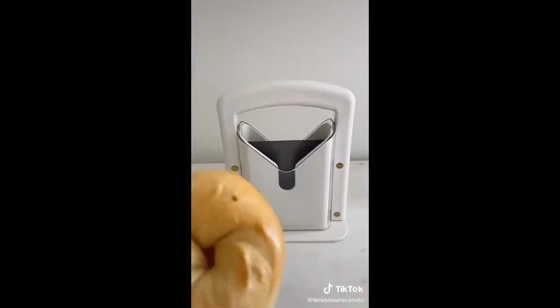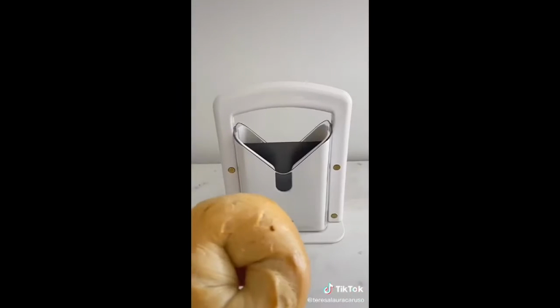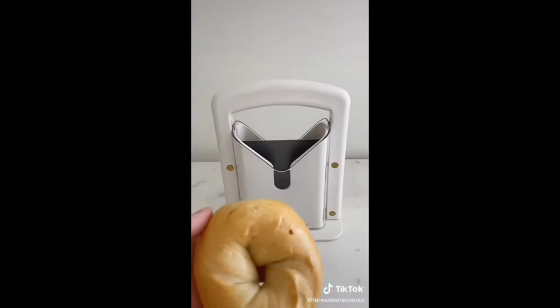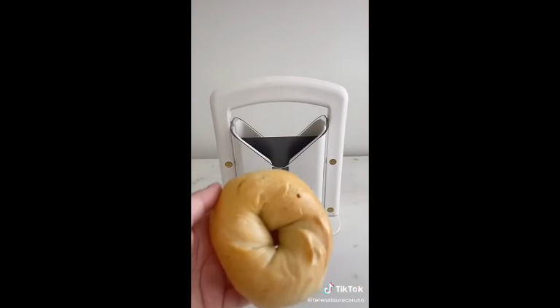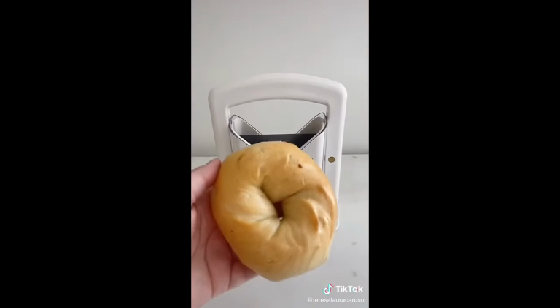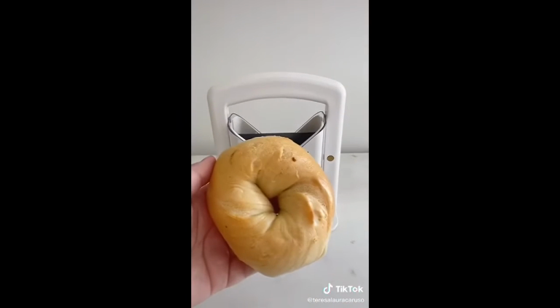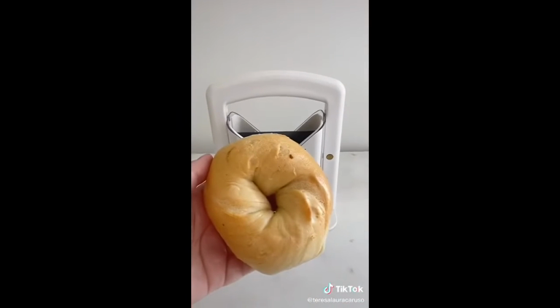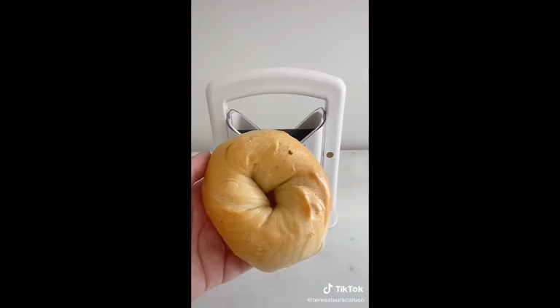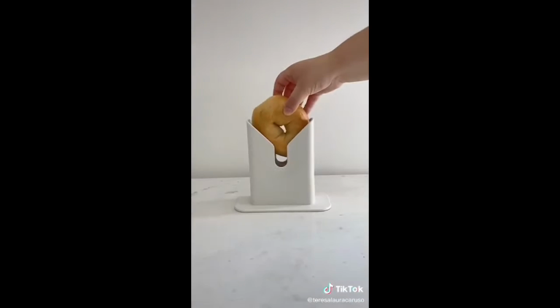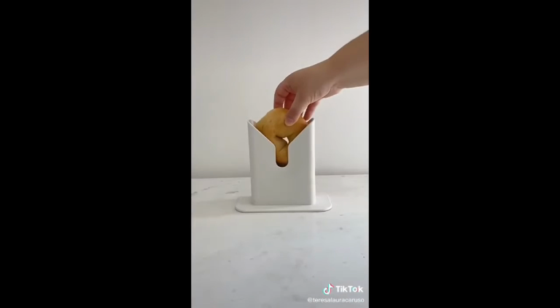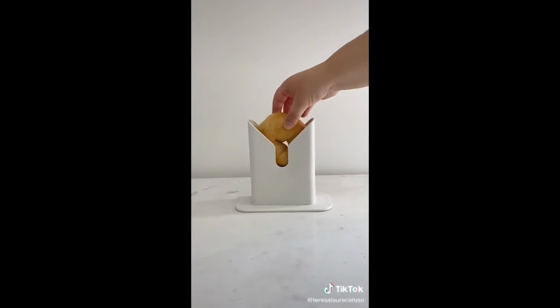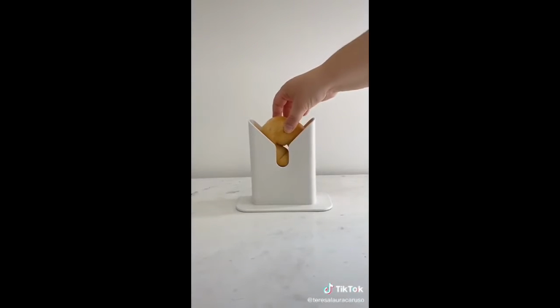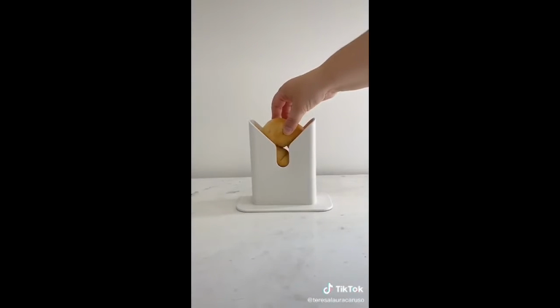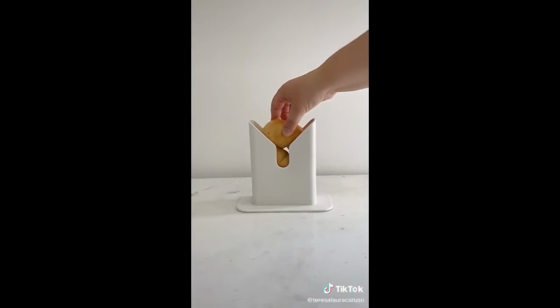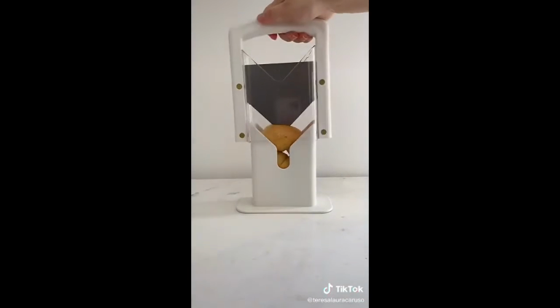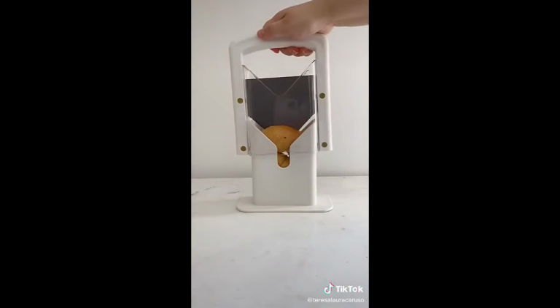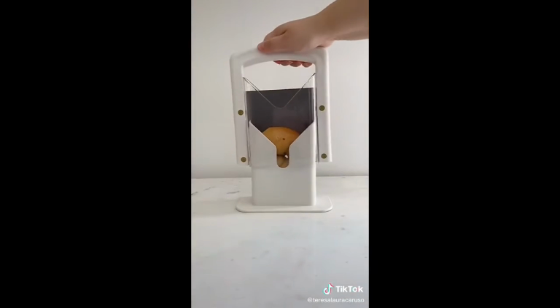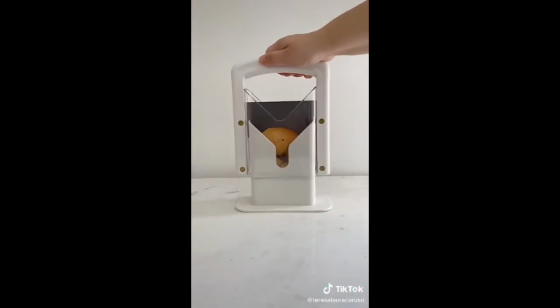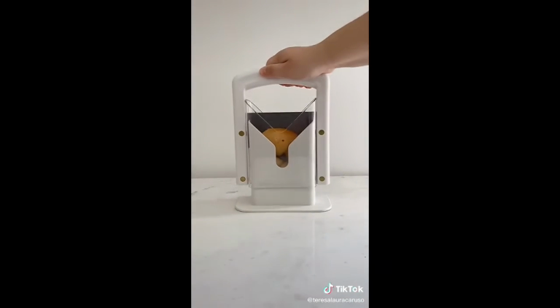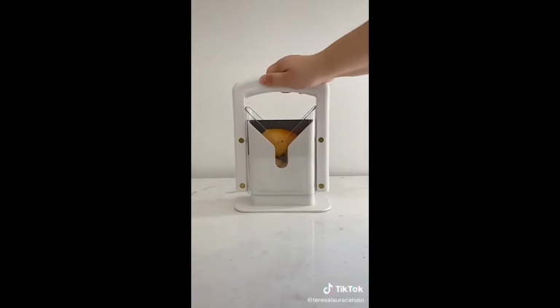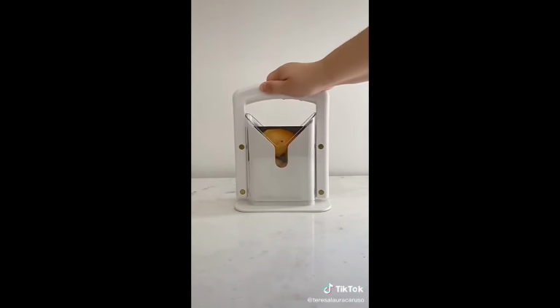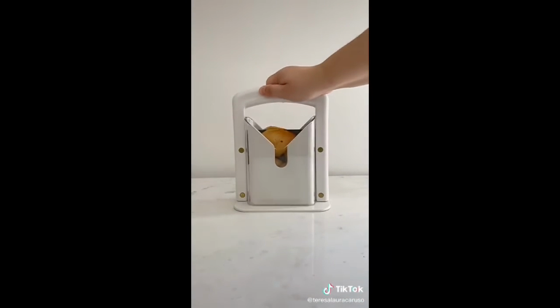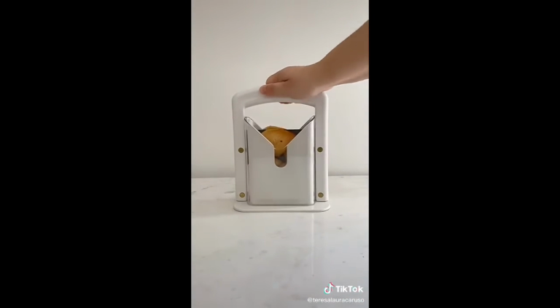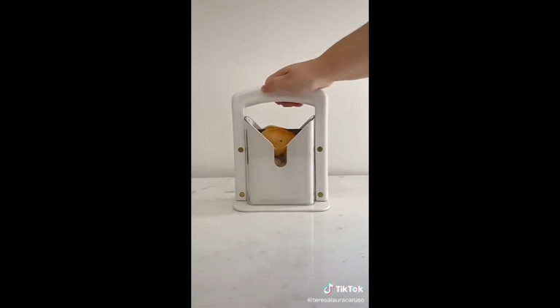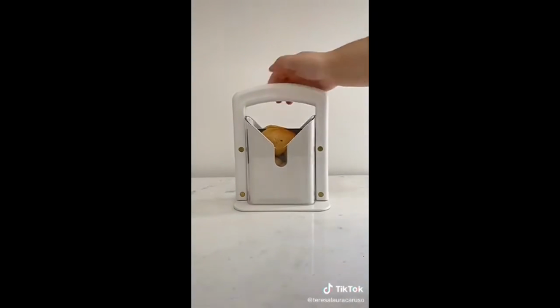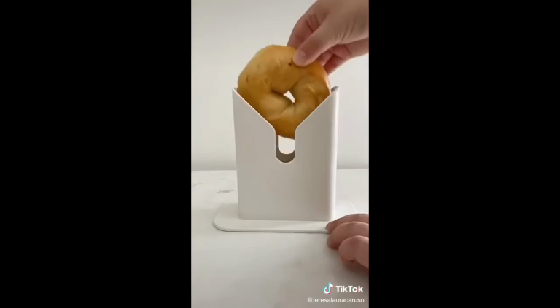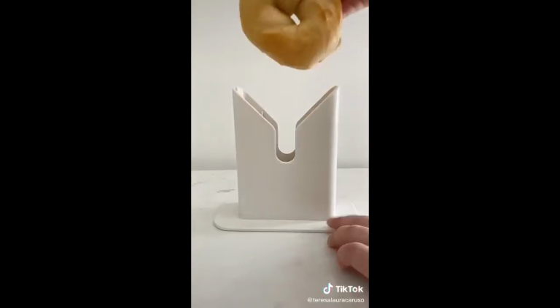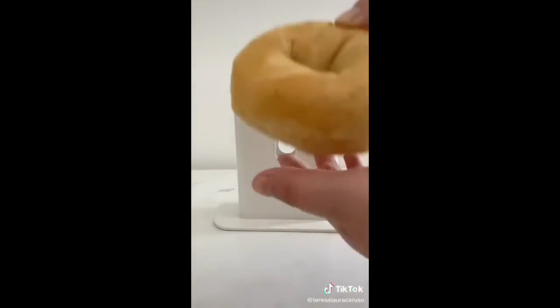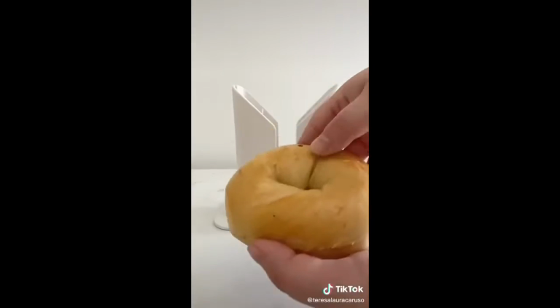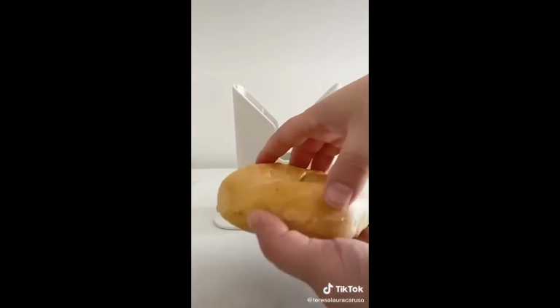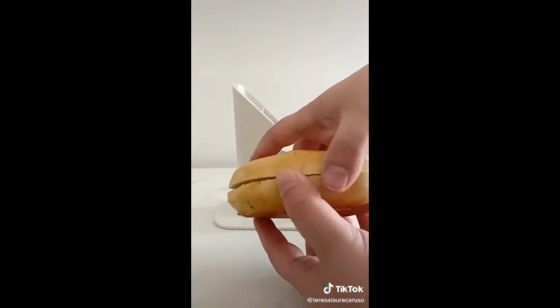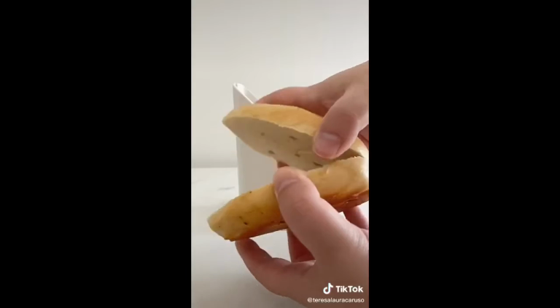Next up is this bagel slicer. Place the bagel inside, push down on the slicer, and your bagel is cut right in half.